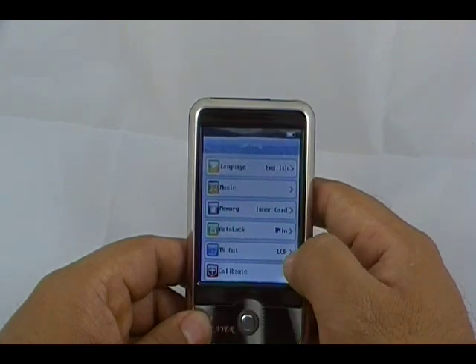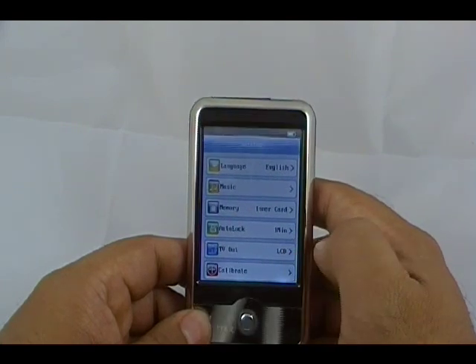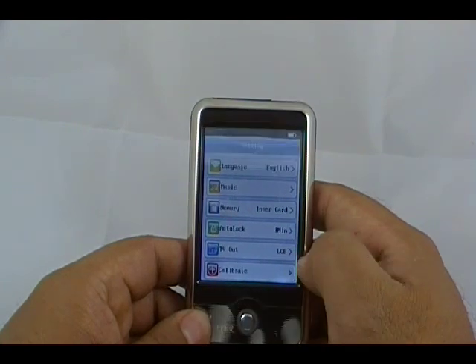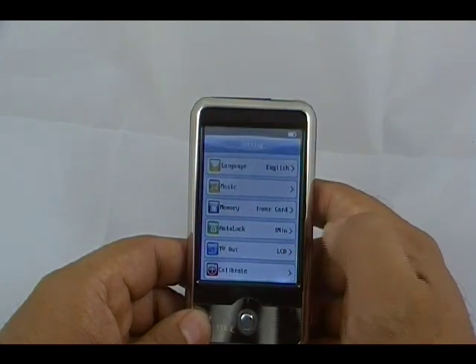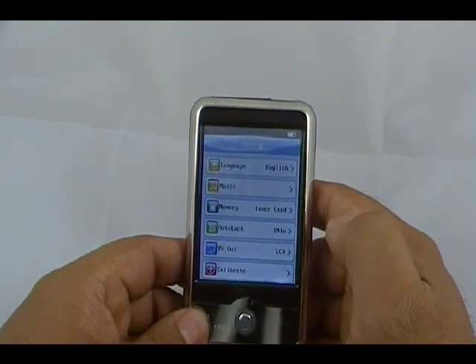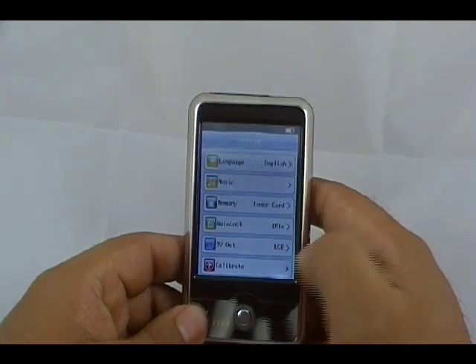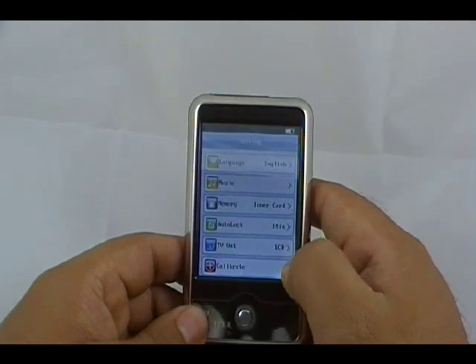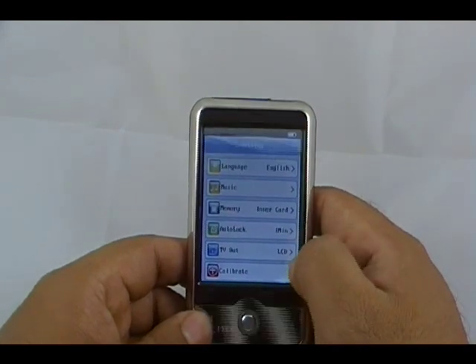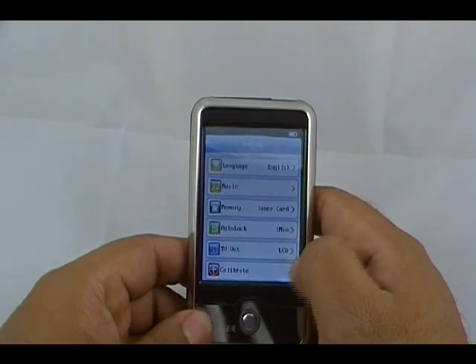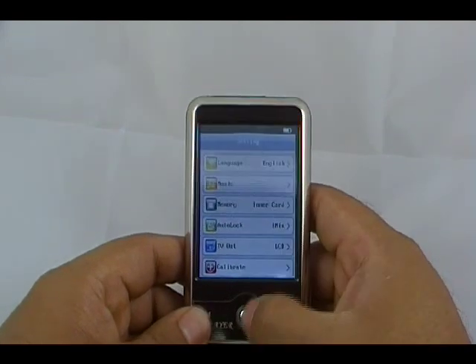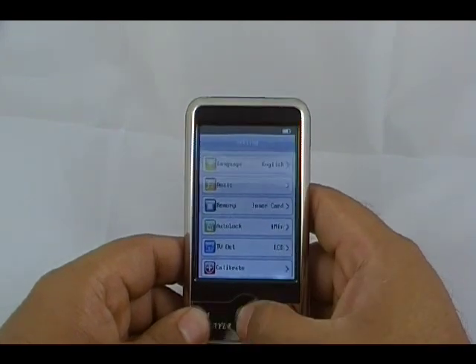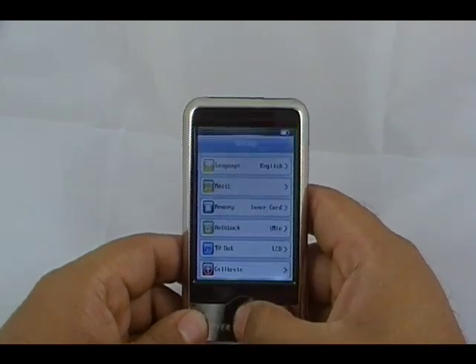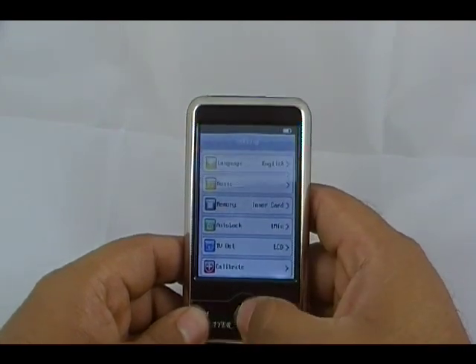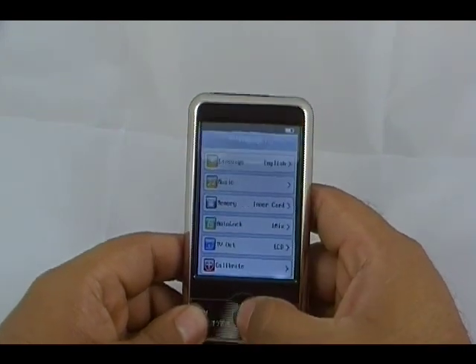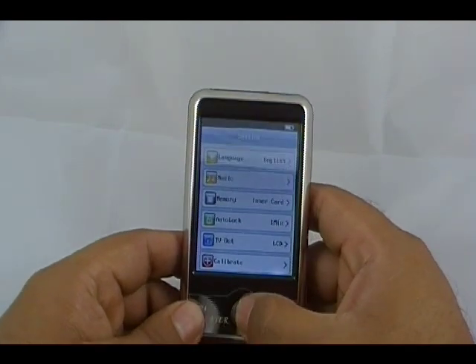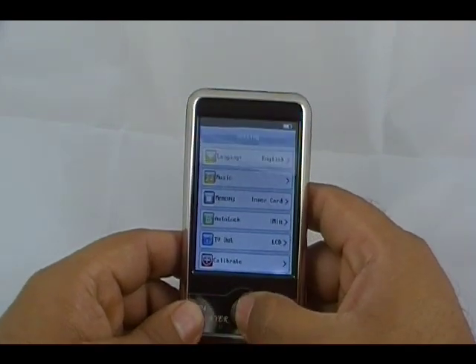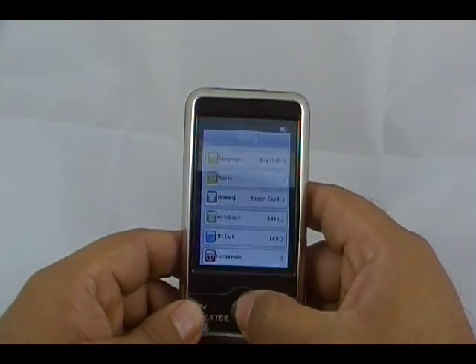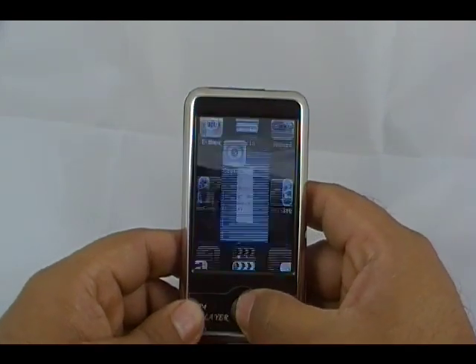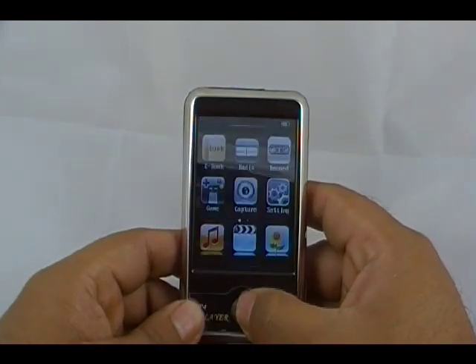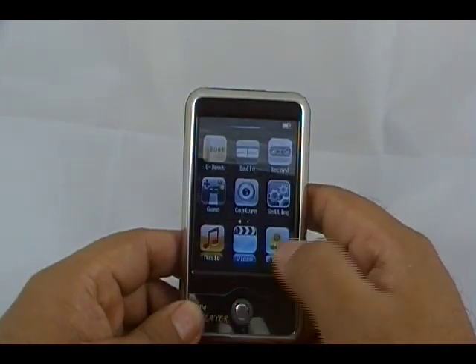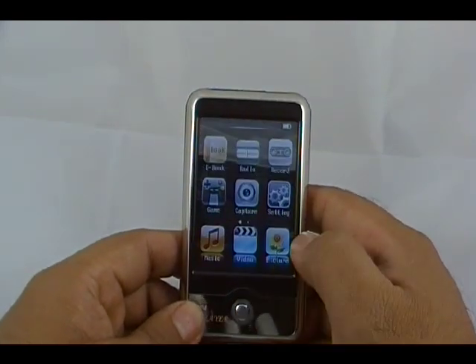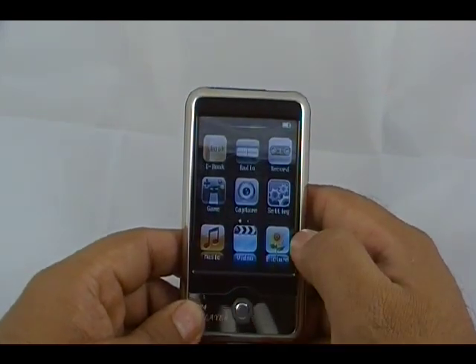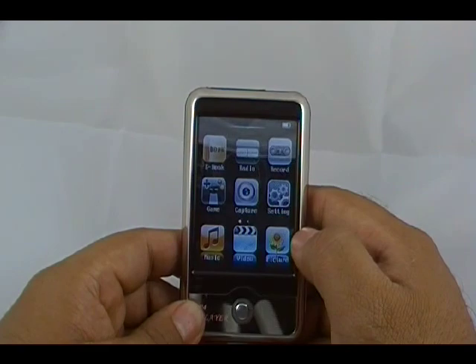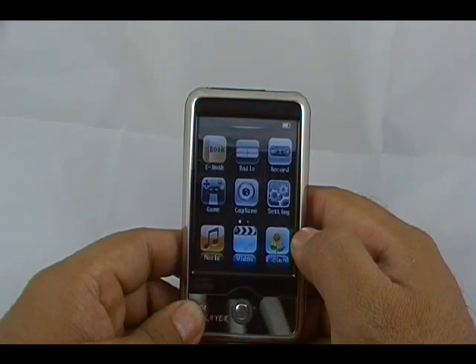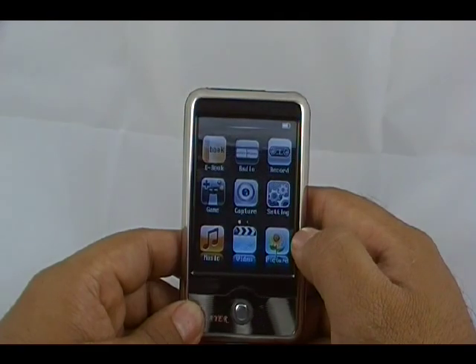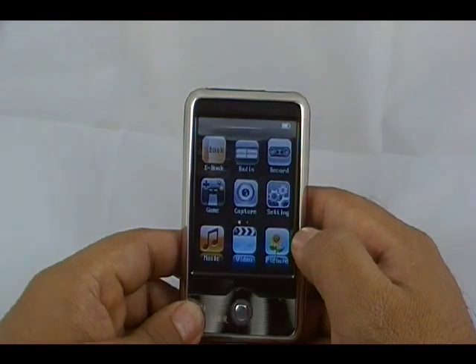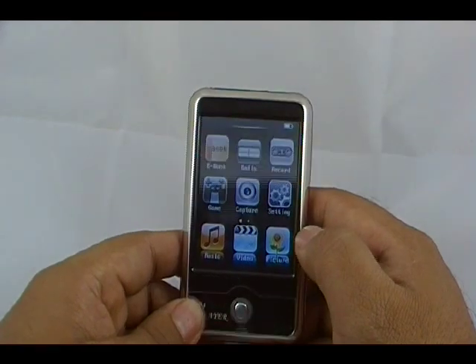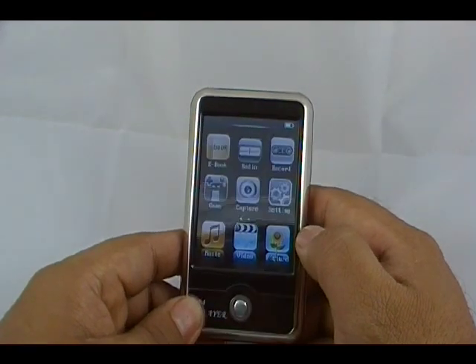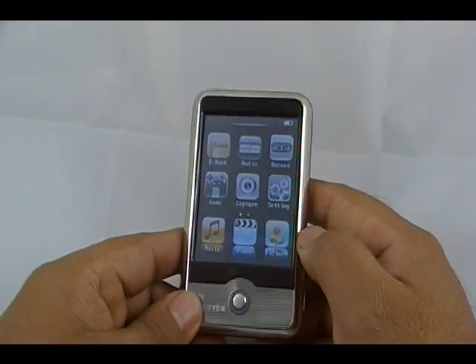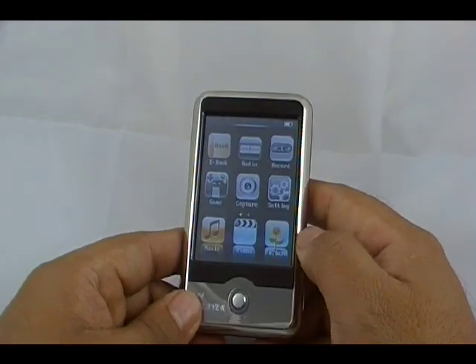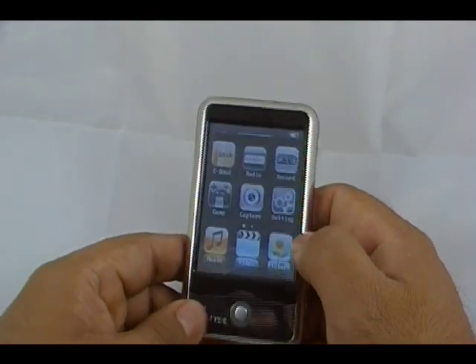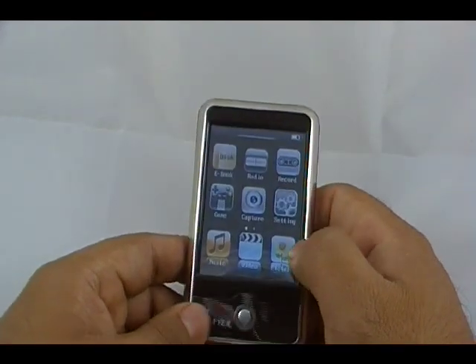TV out — you can connect this to your TV and view it just like you would a digital camera or a camcorder from your TV.